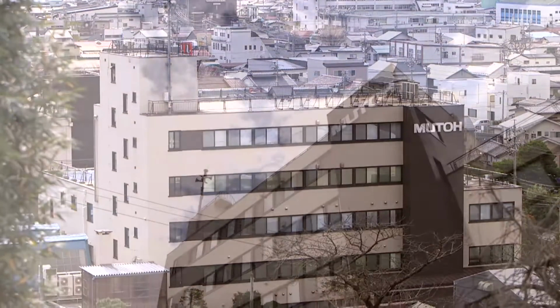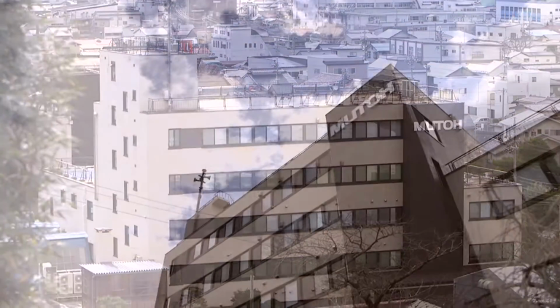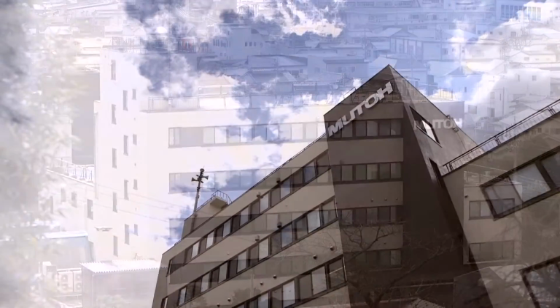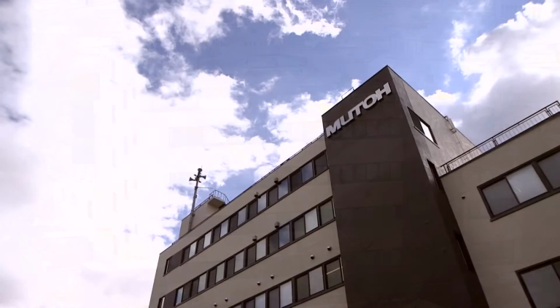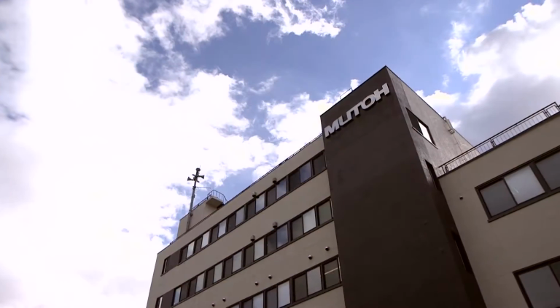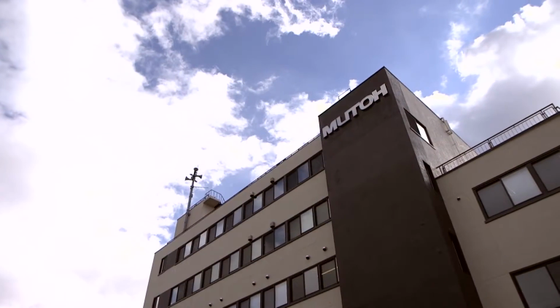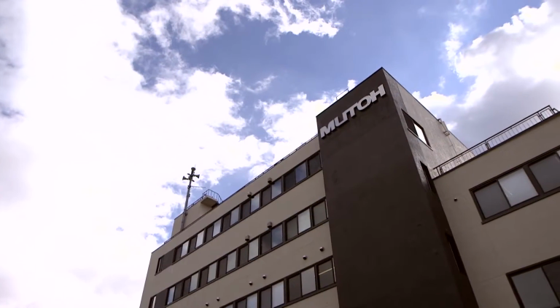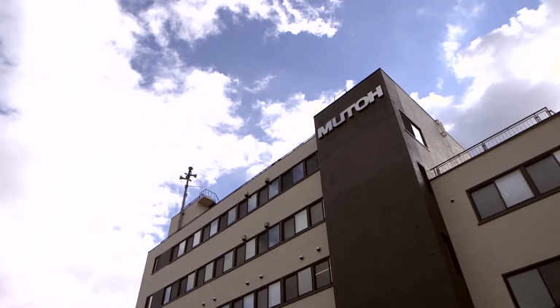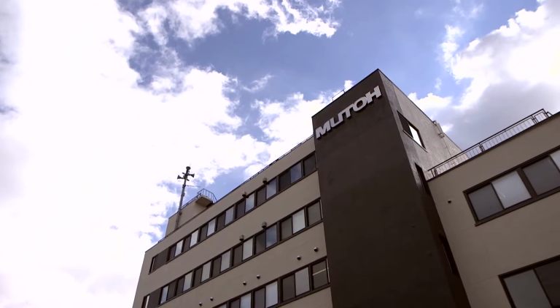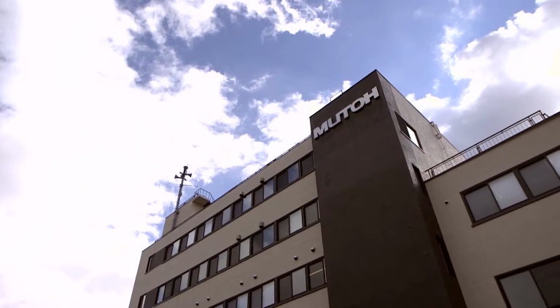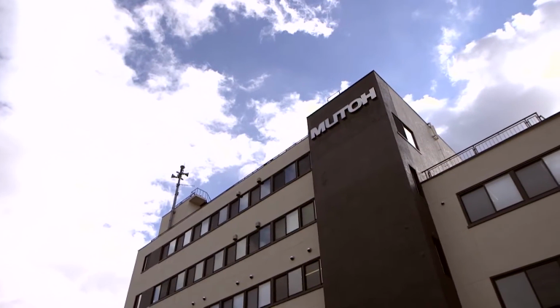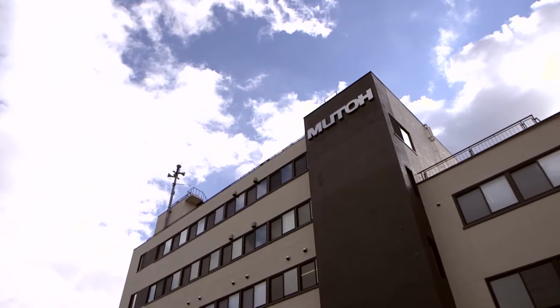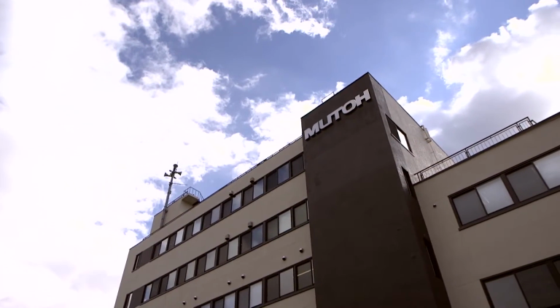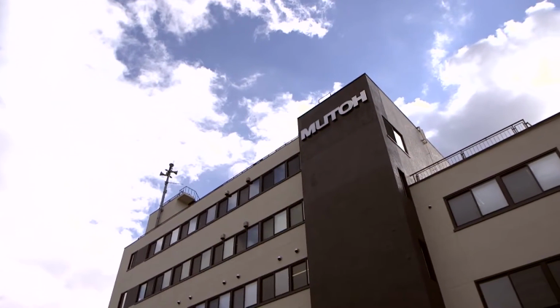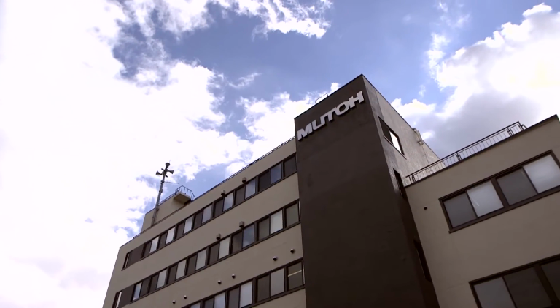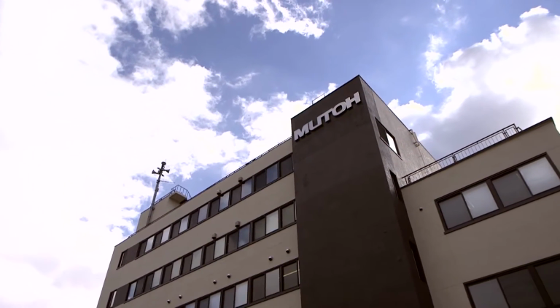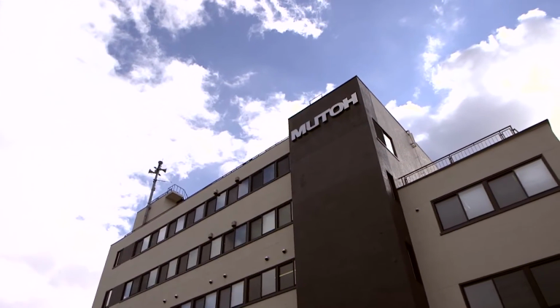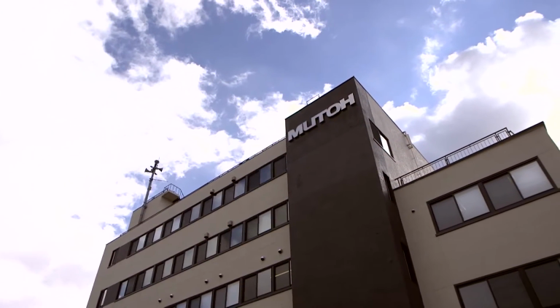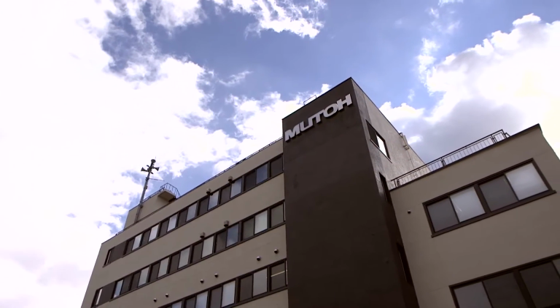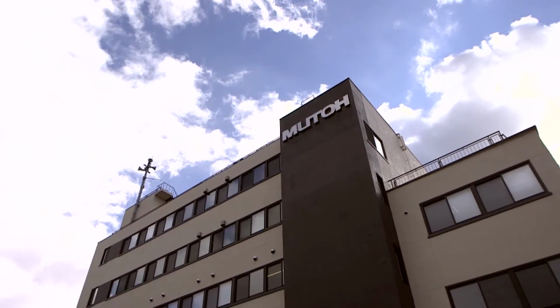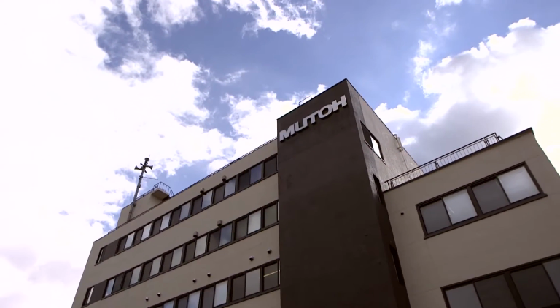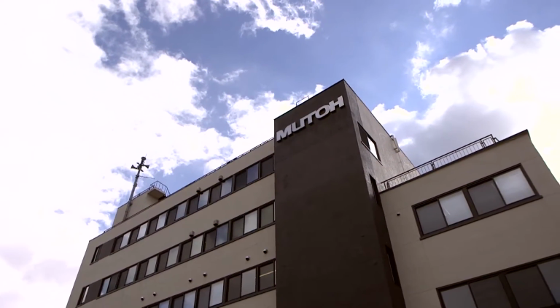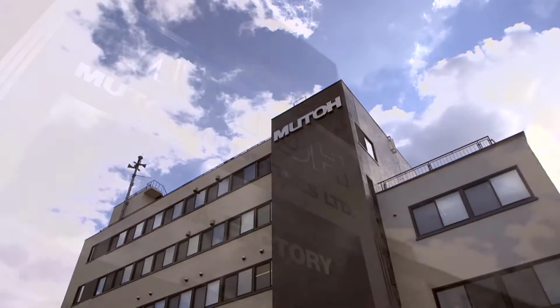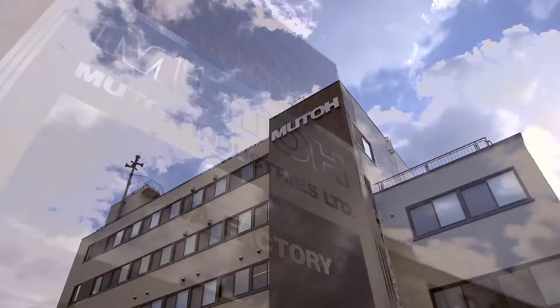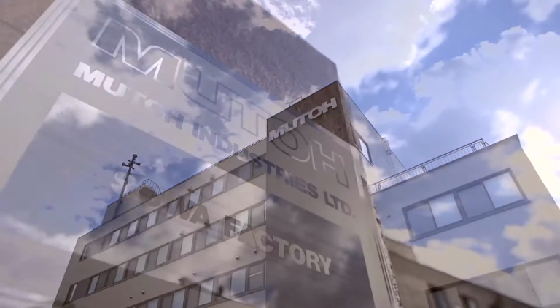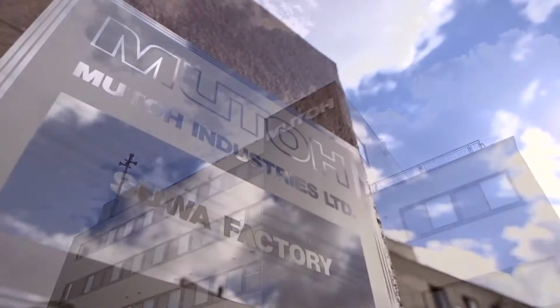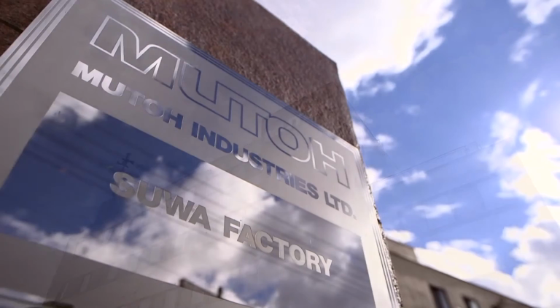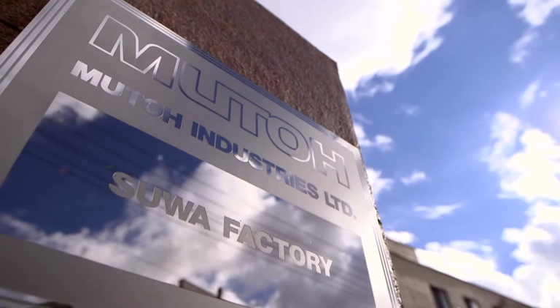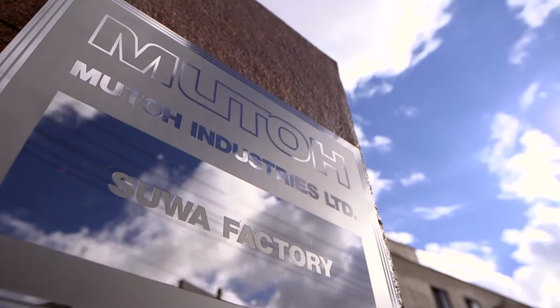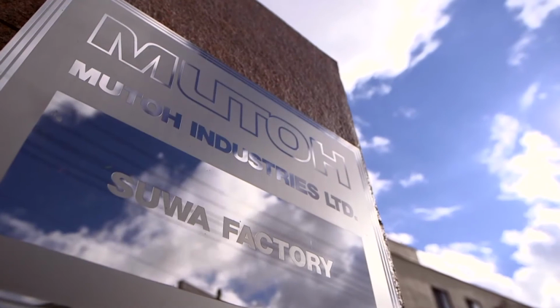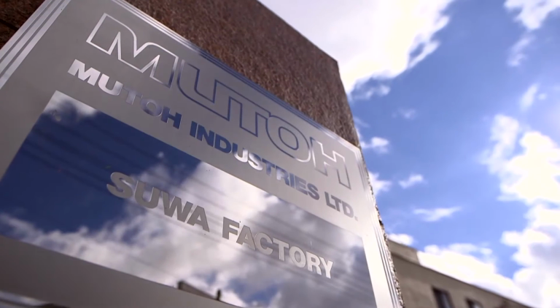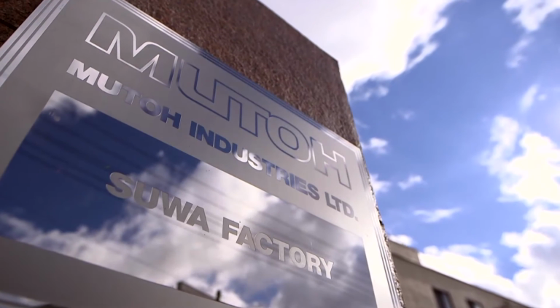Strict manufacturing tolerances from start to finish. This is how it has always been at MUTO.